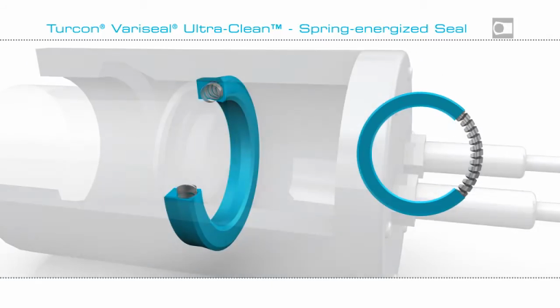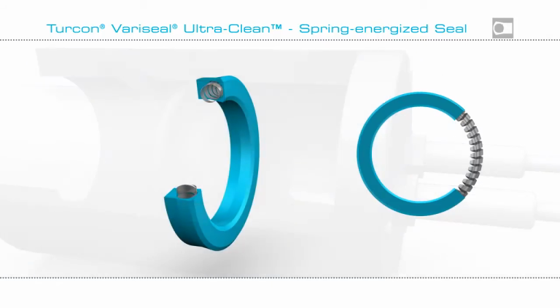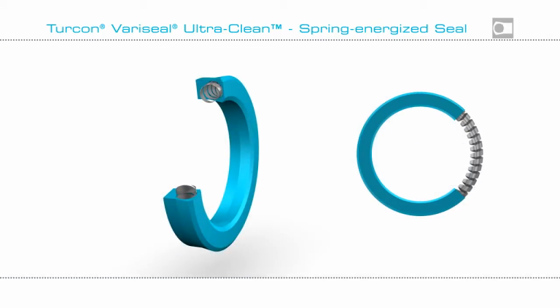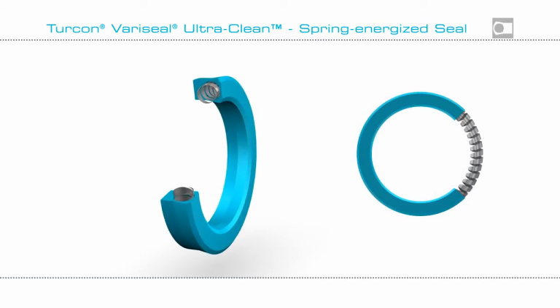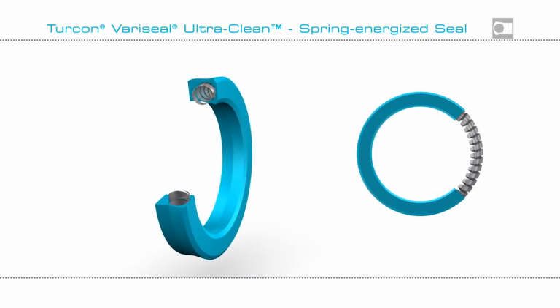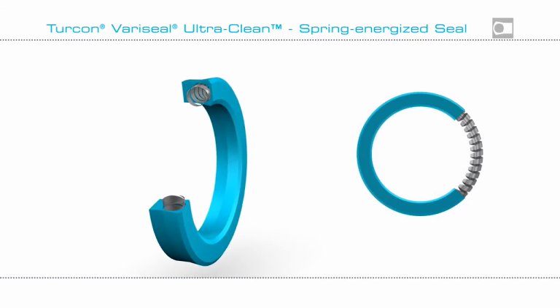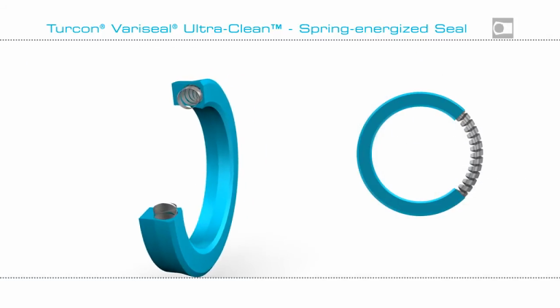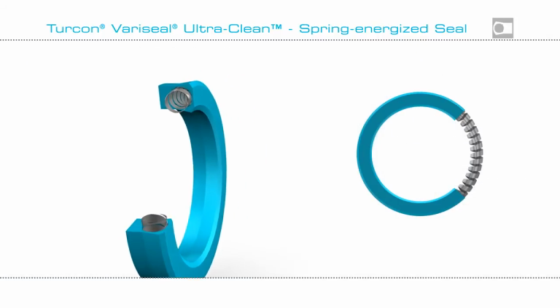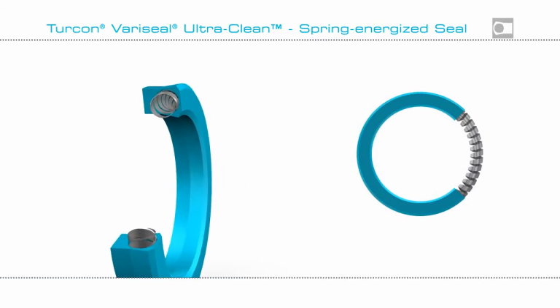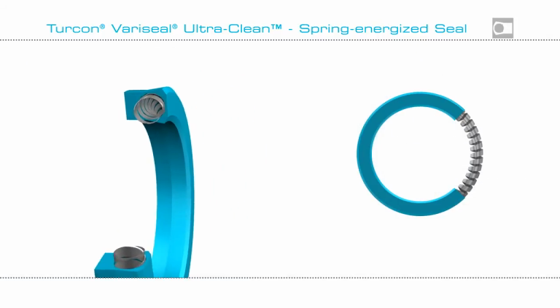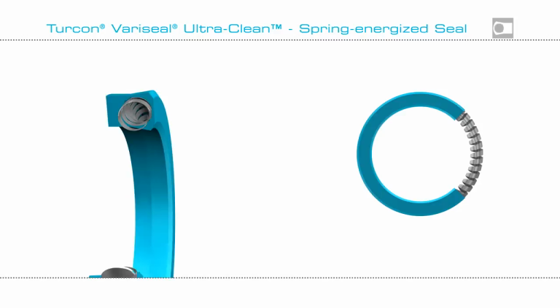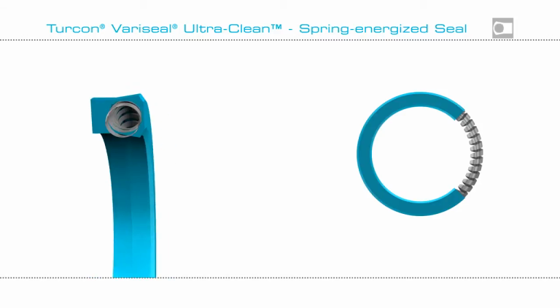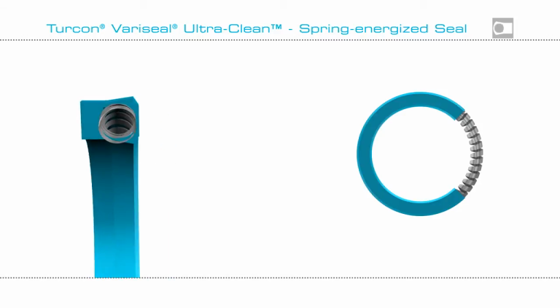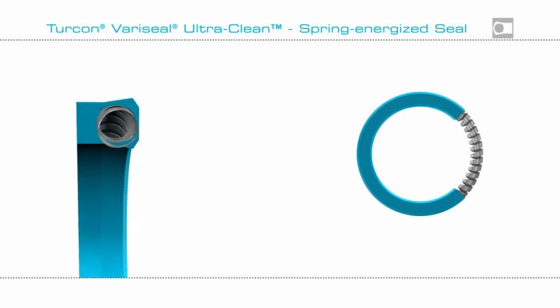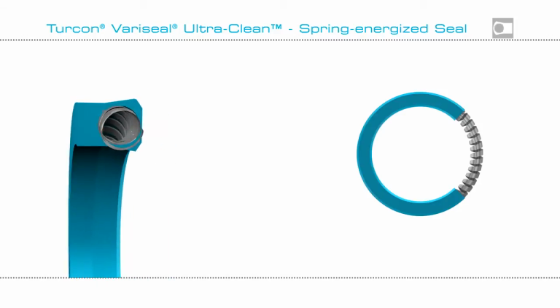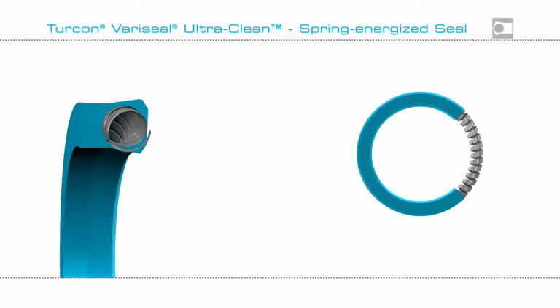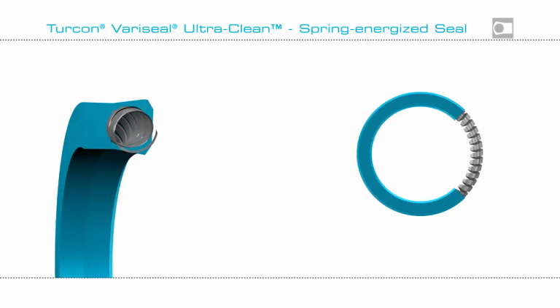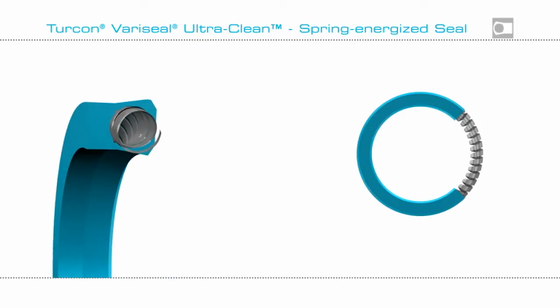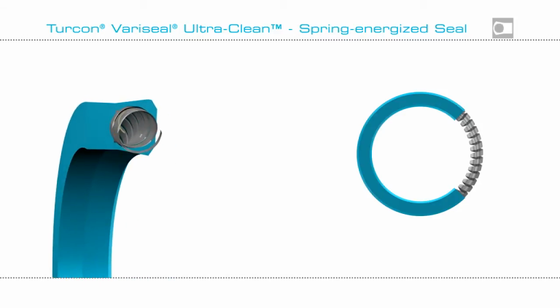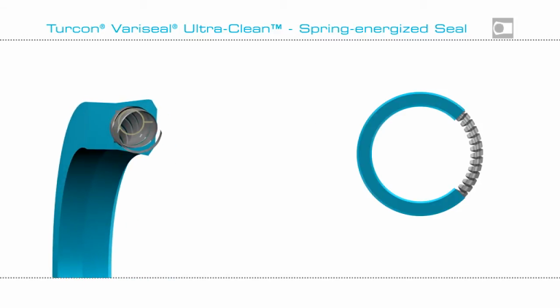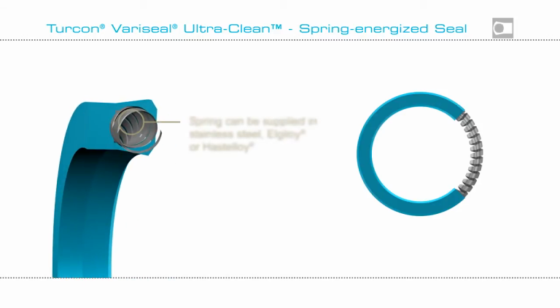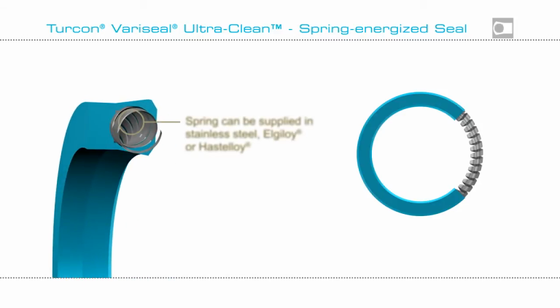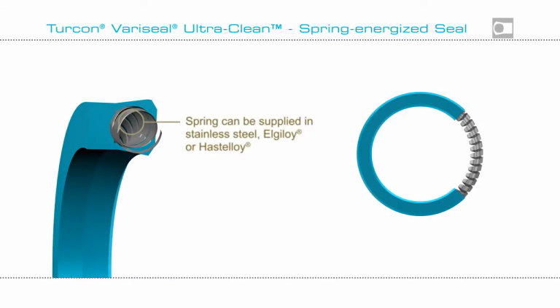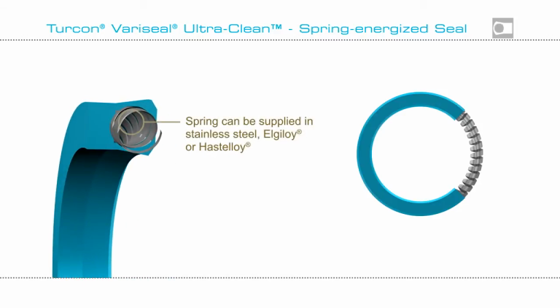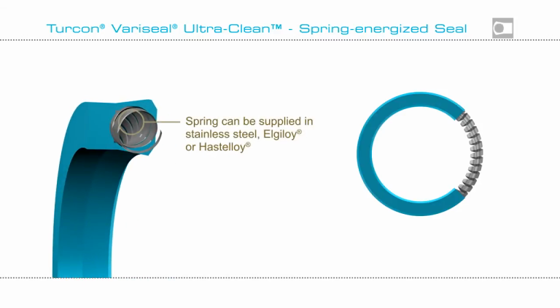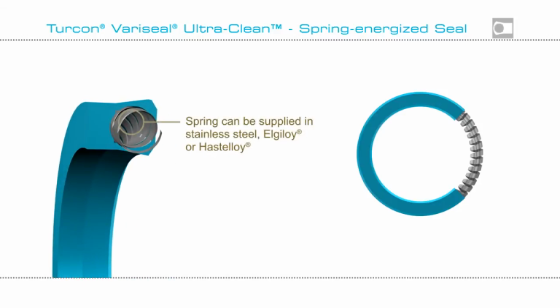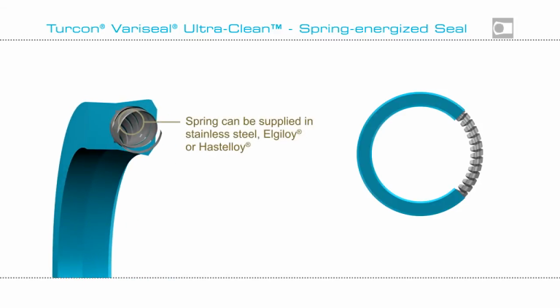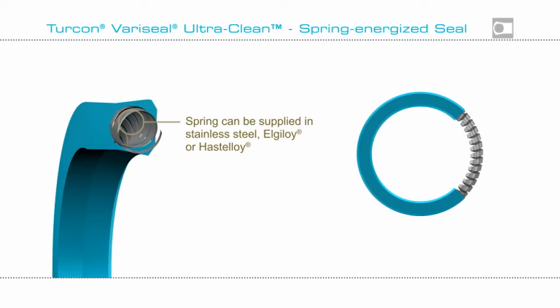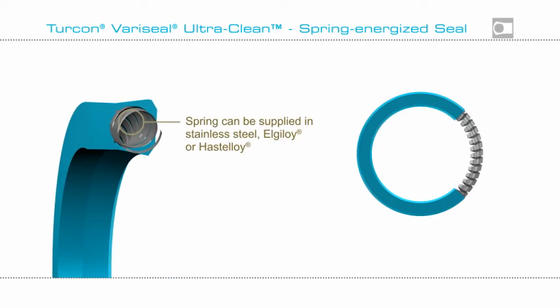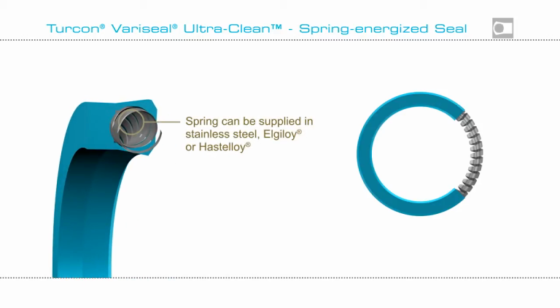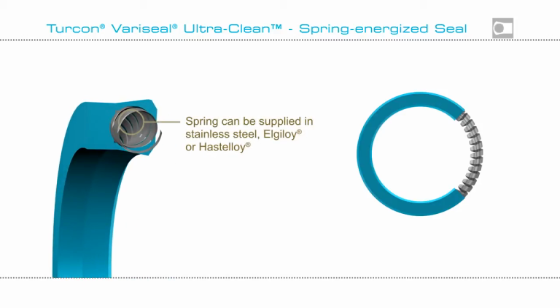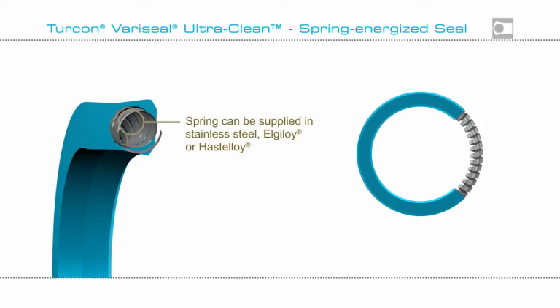There is a choice of spring materials: stainless steel, Elgiloy, or Hastelloy.